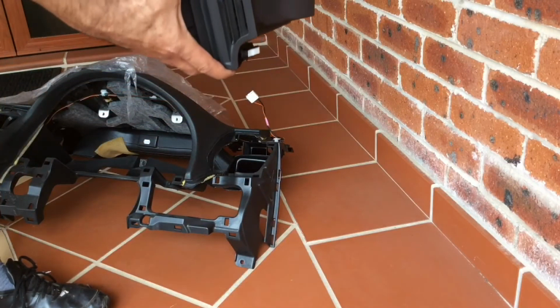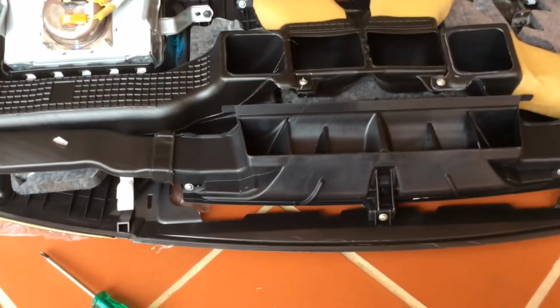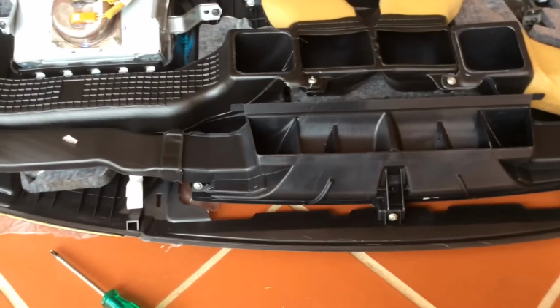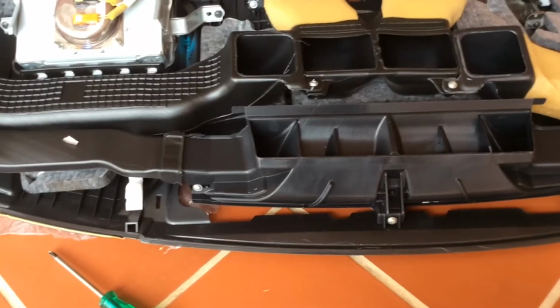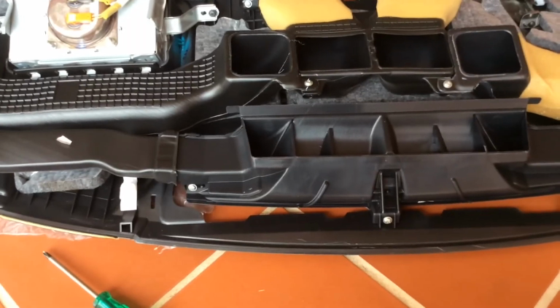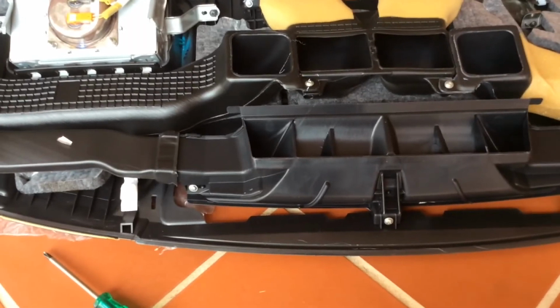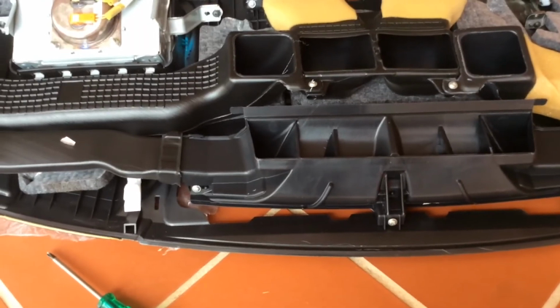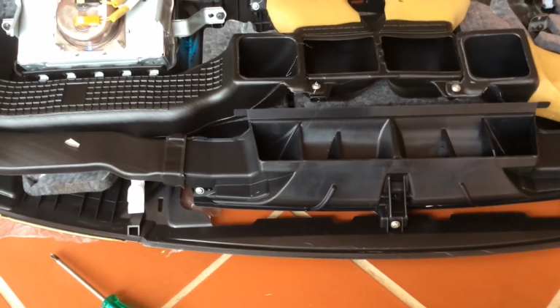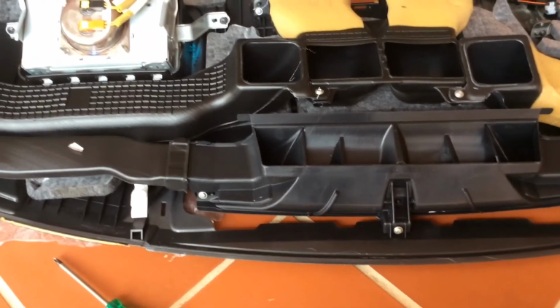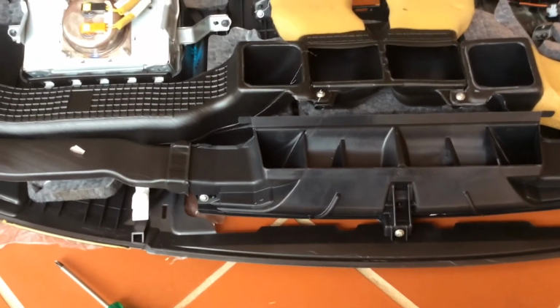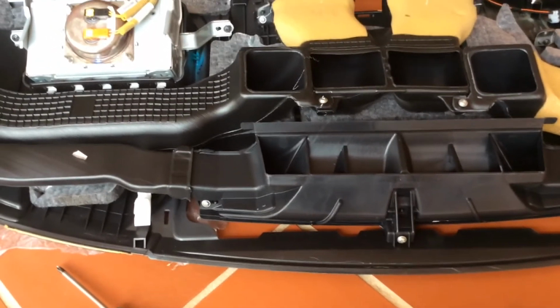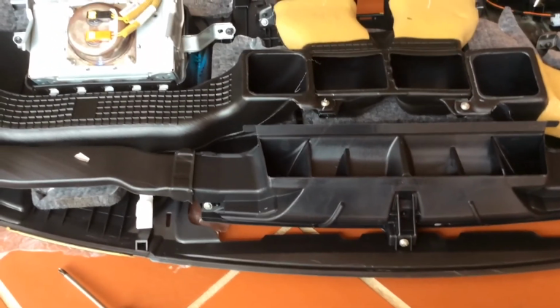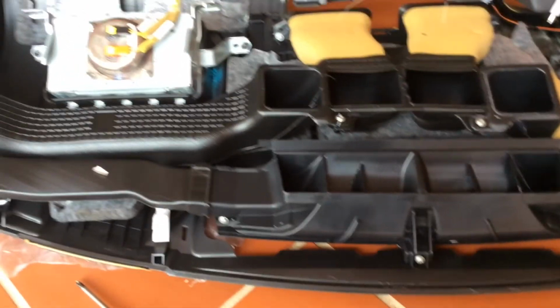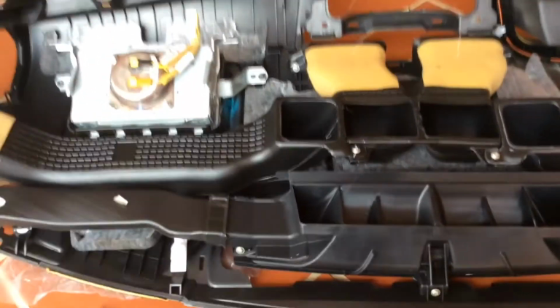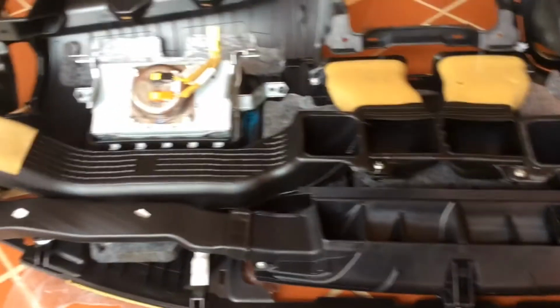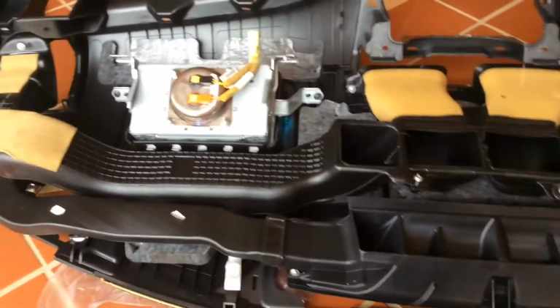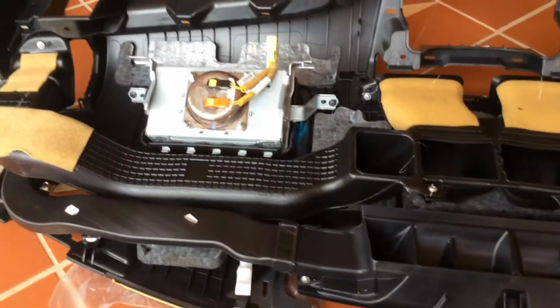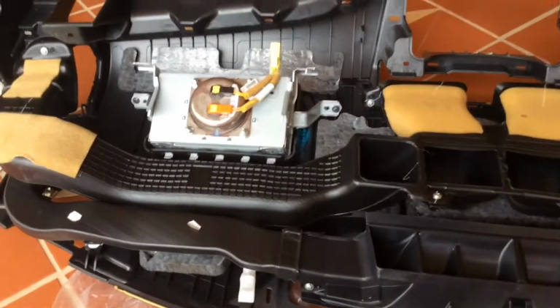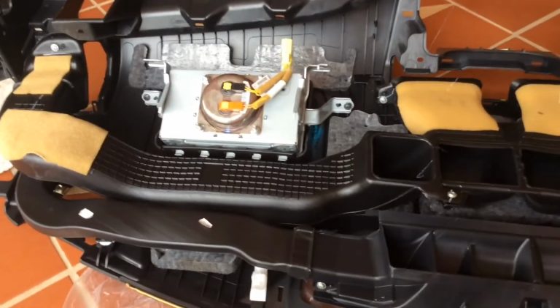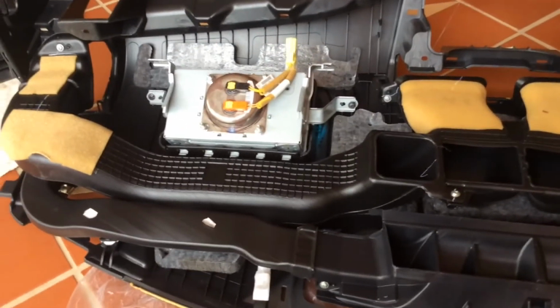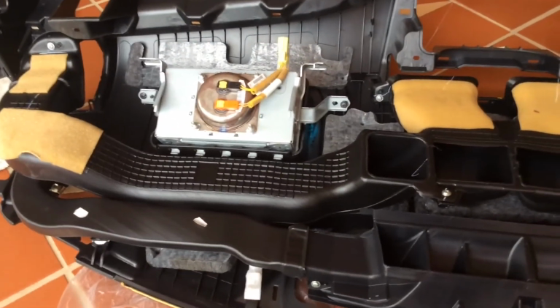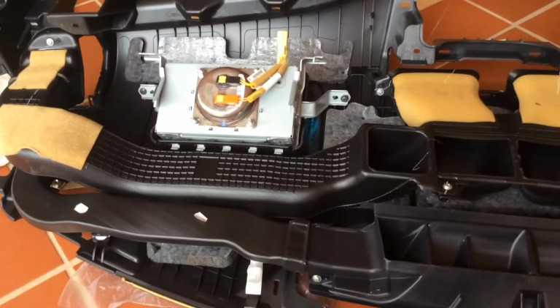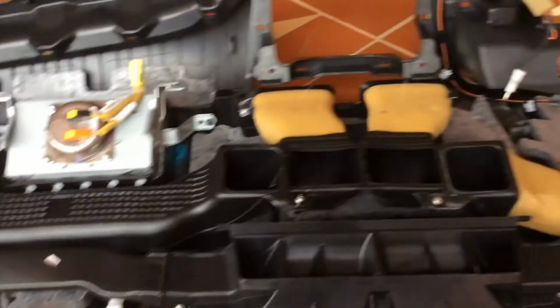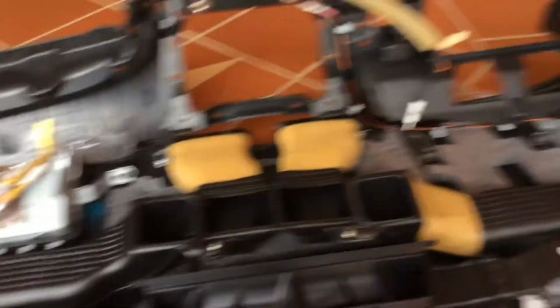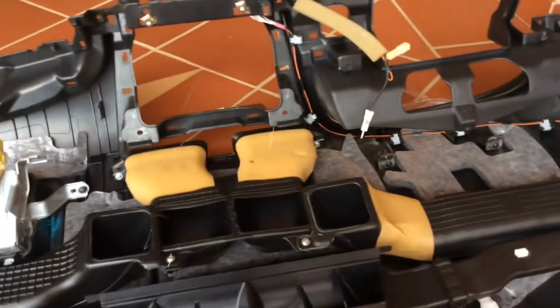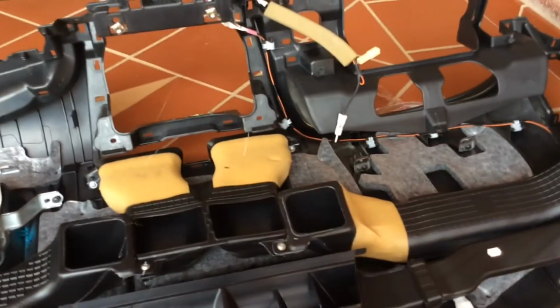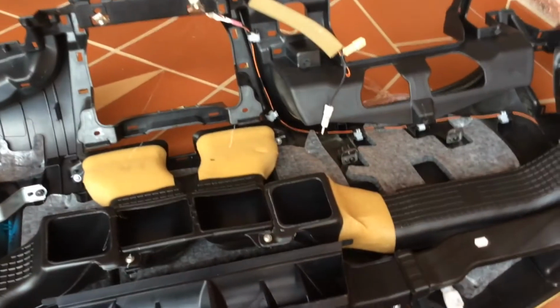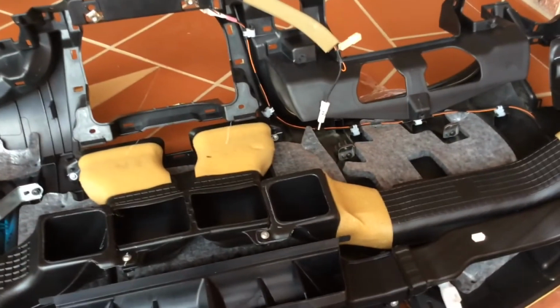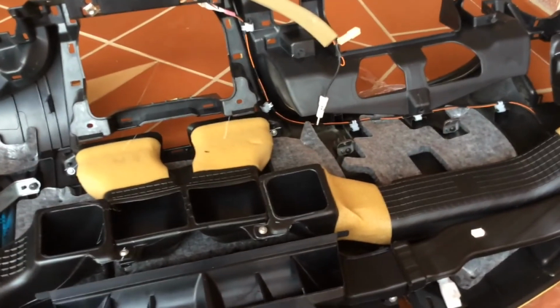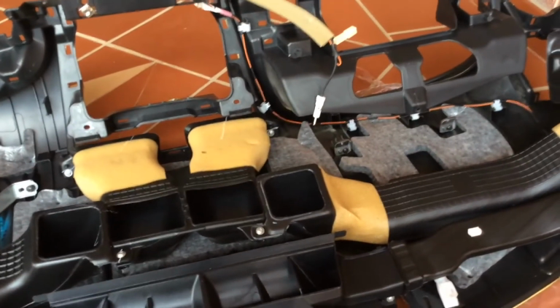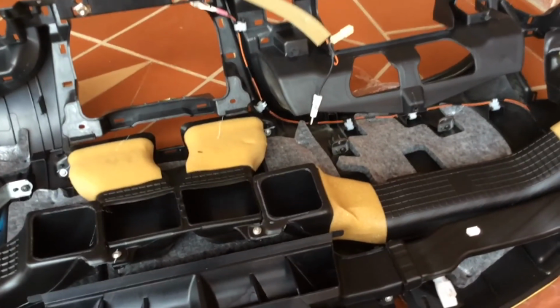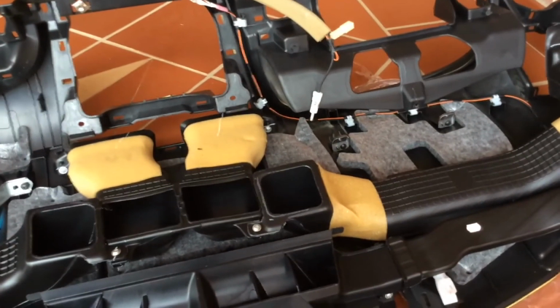Remove all your vents, your airbag, plus any wiring and other clips.